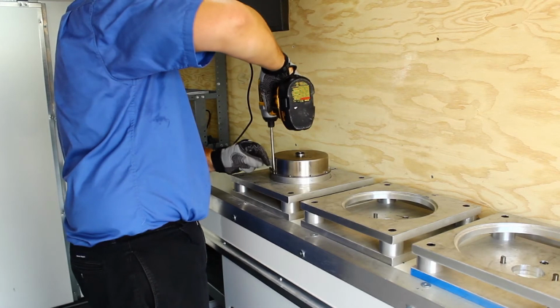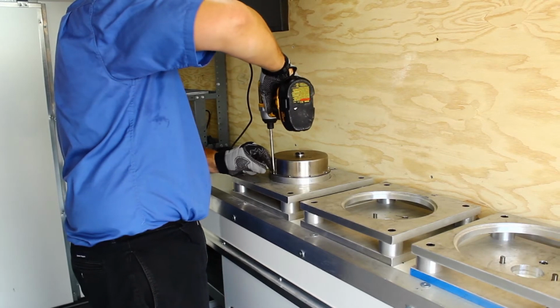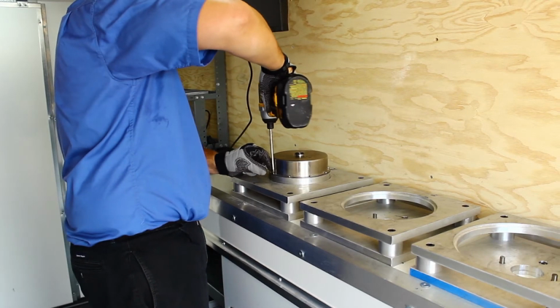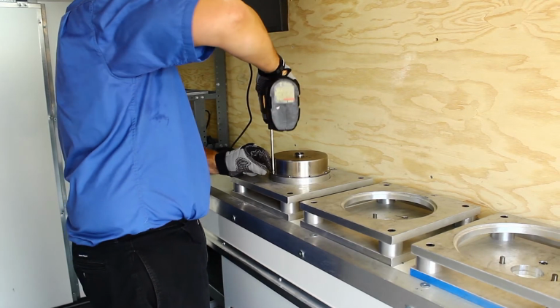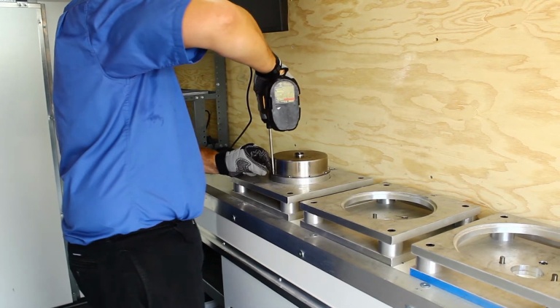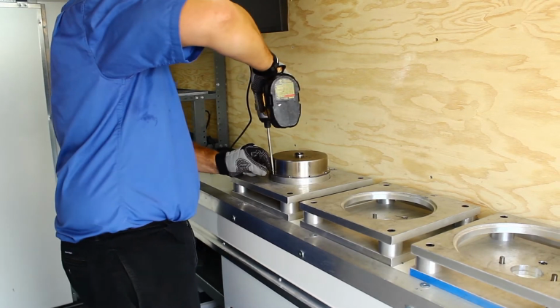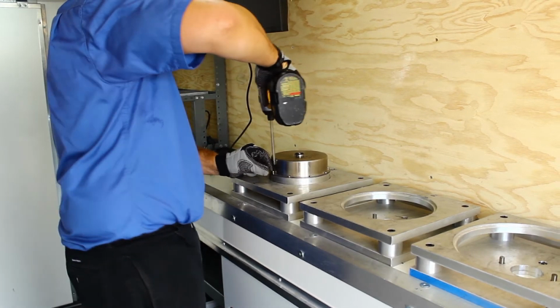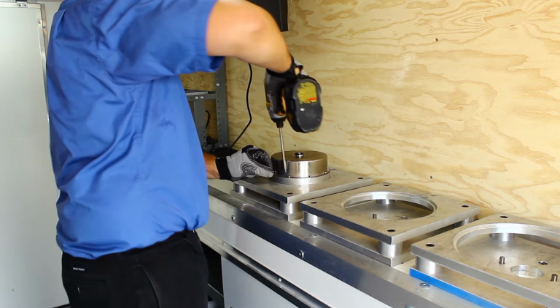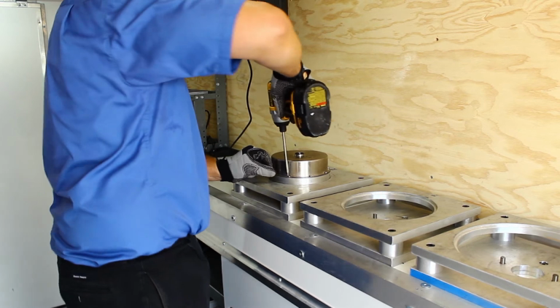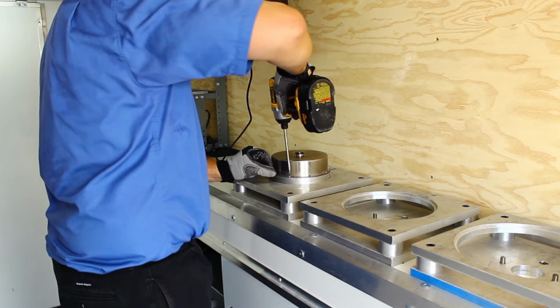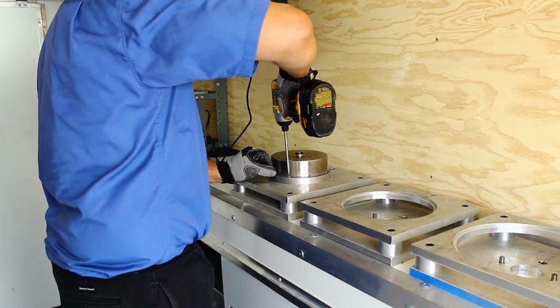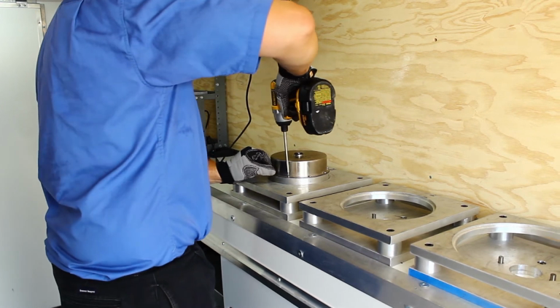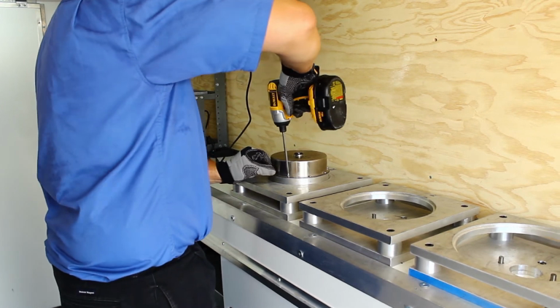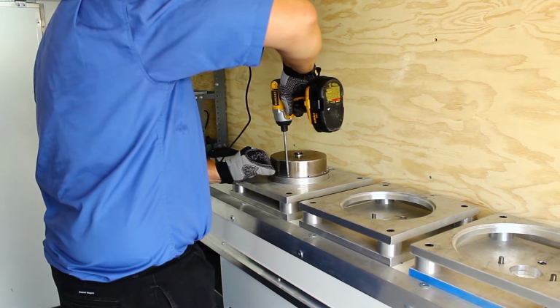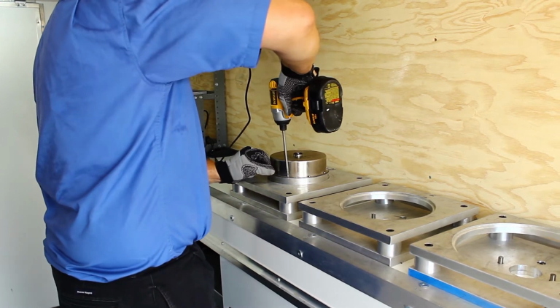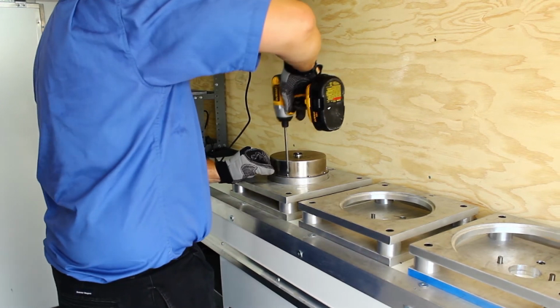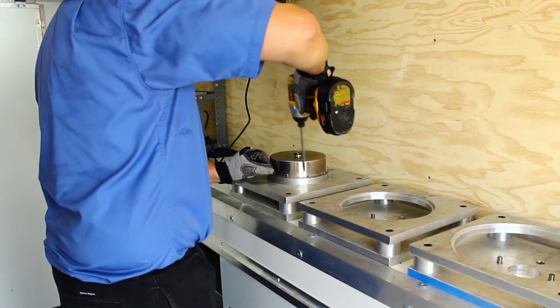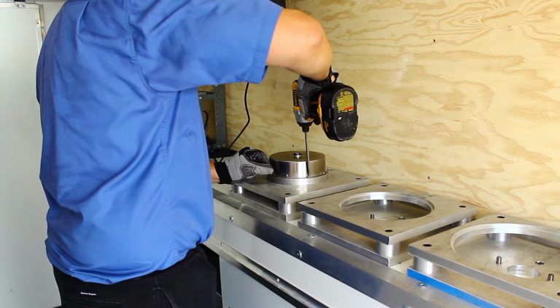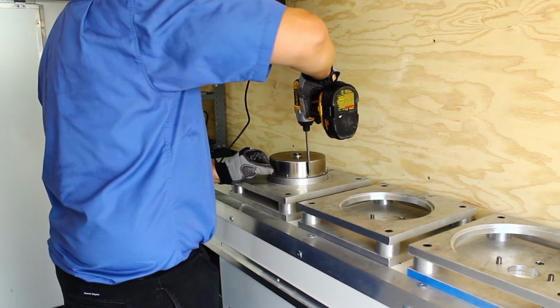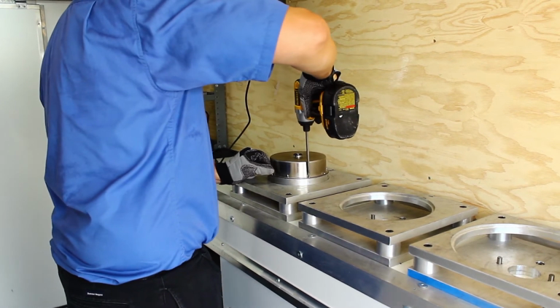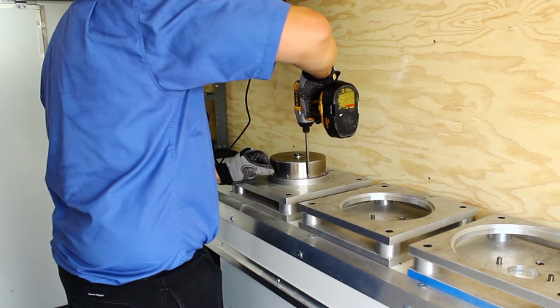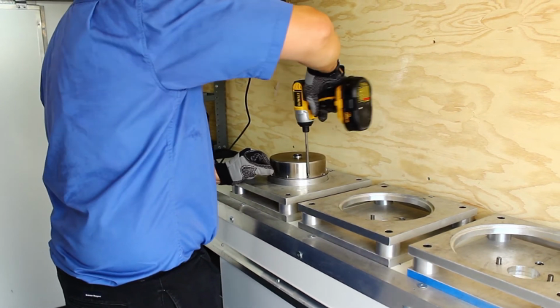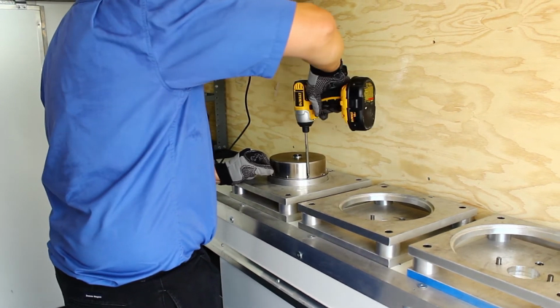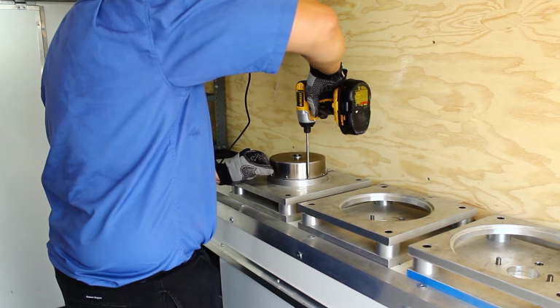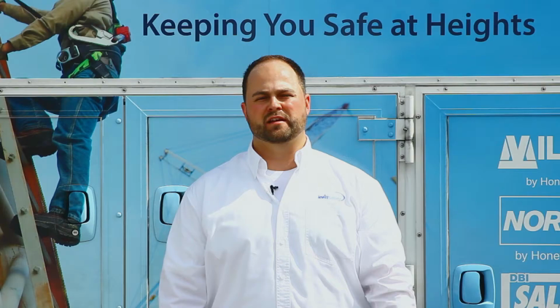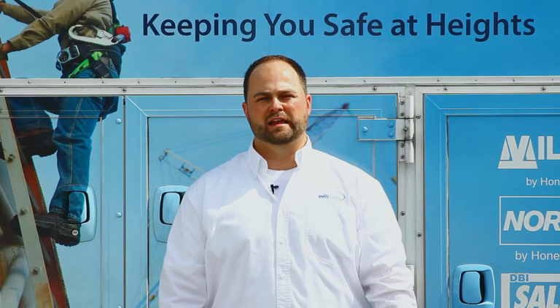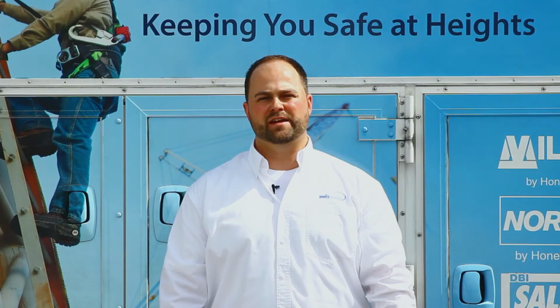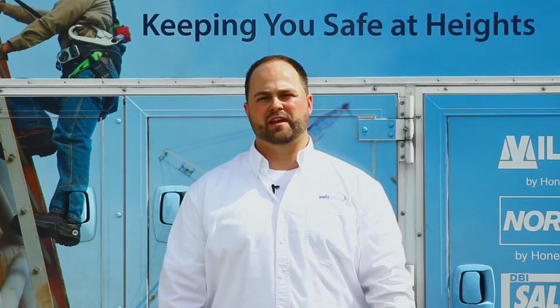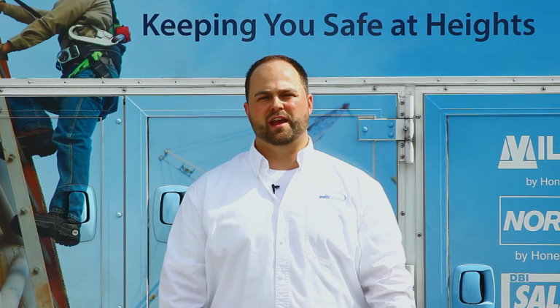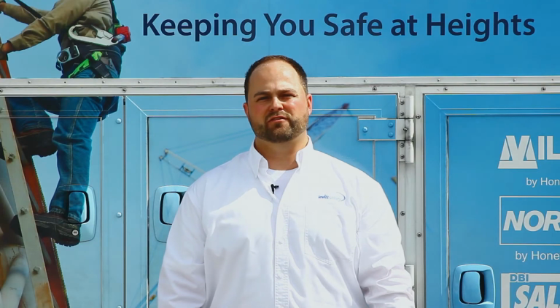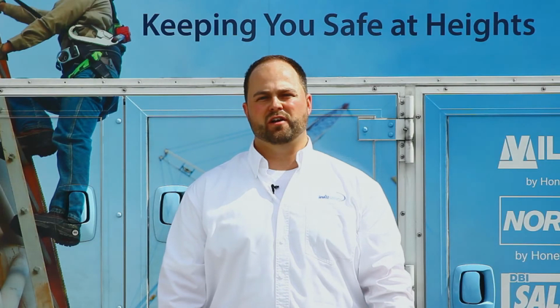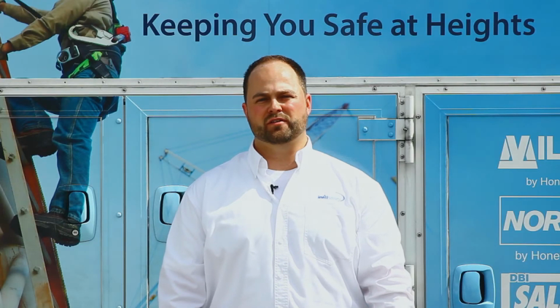Whether your fall protection safety equipment needs are new products, training and consulting, services, or even rentals, Levitt Safety has you covered.